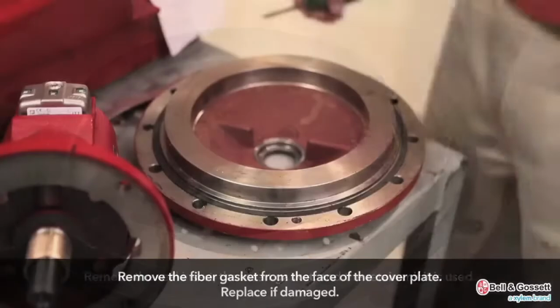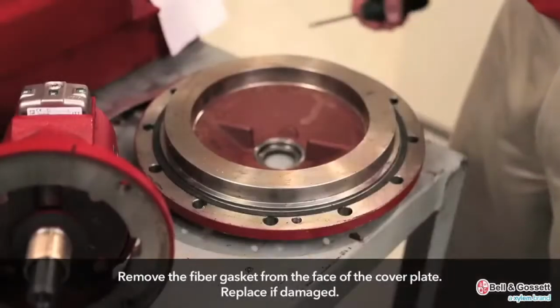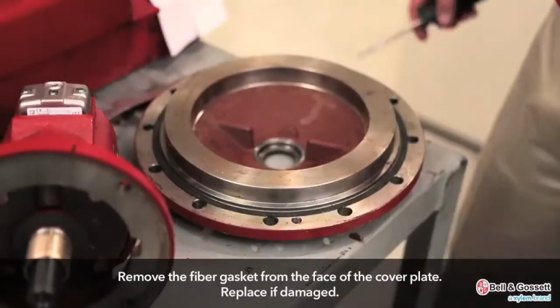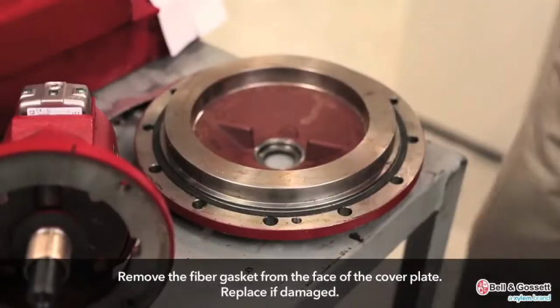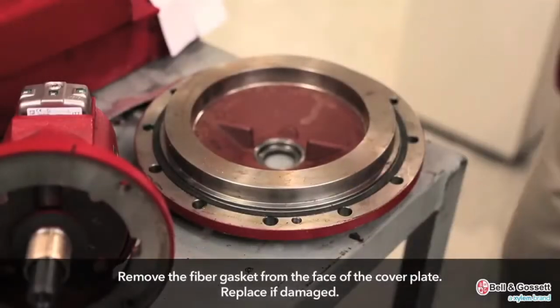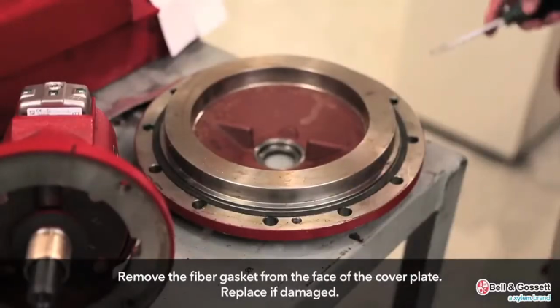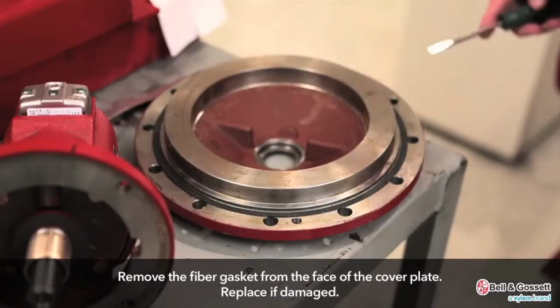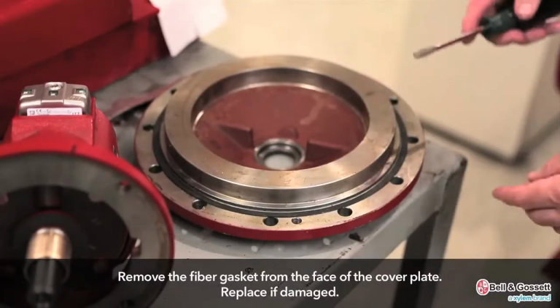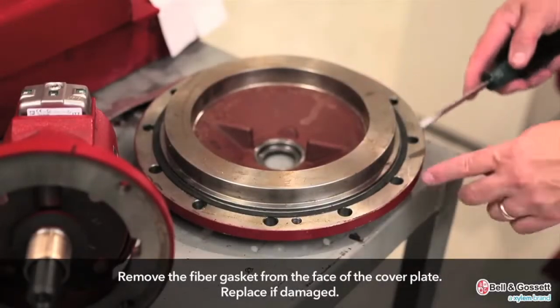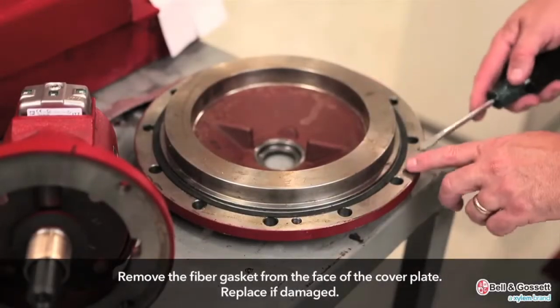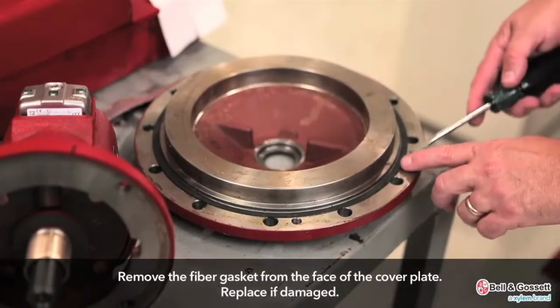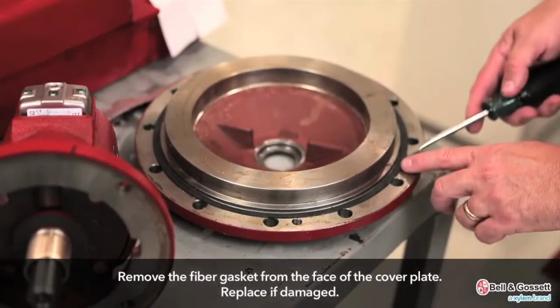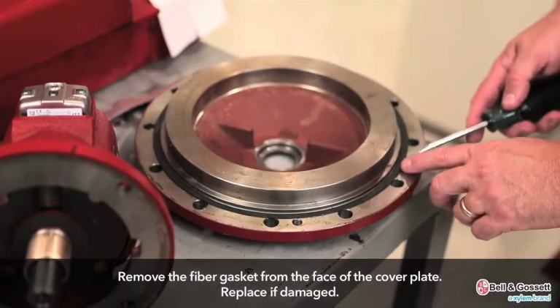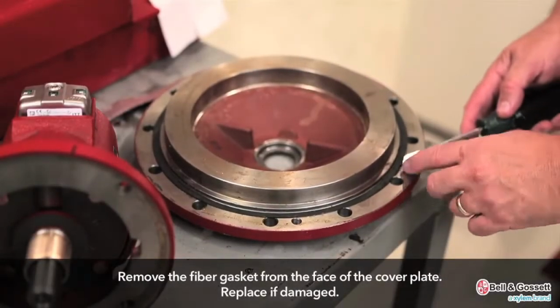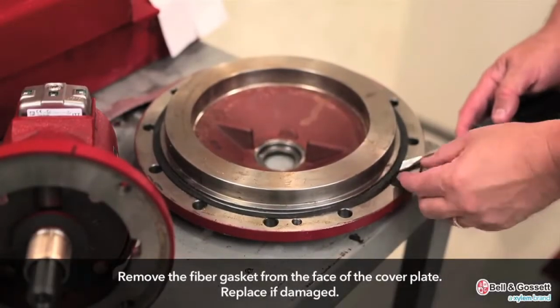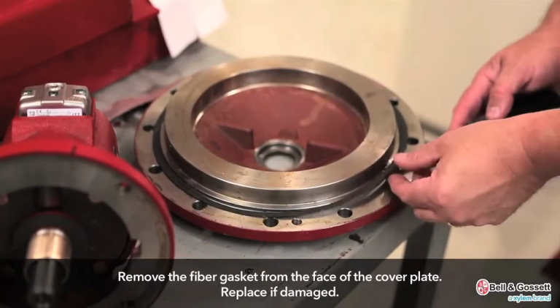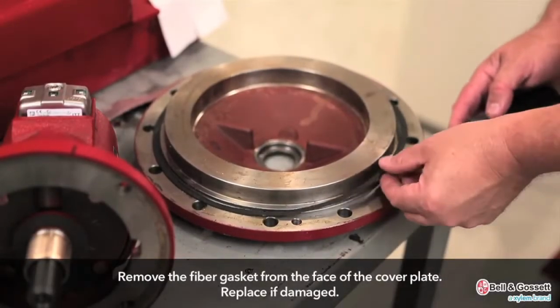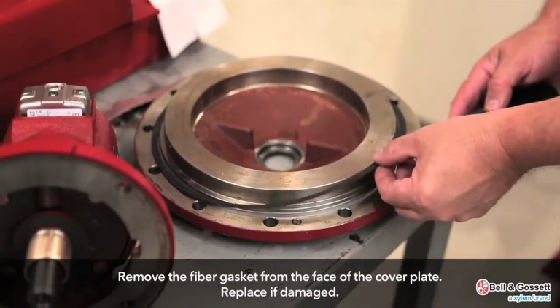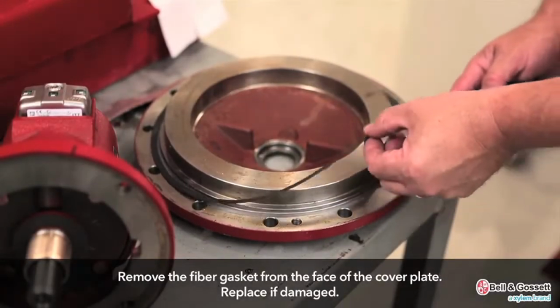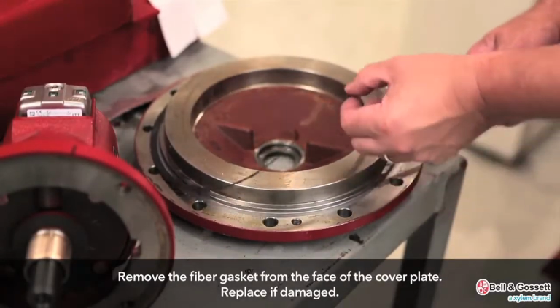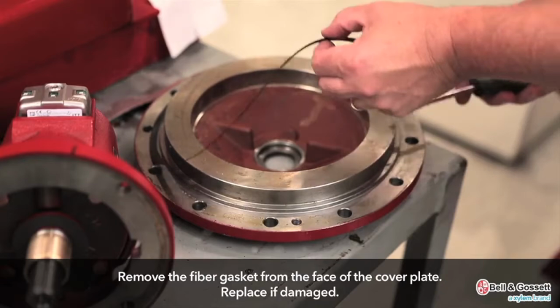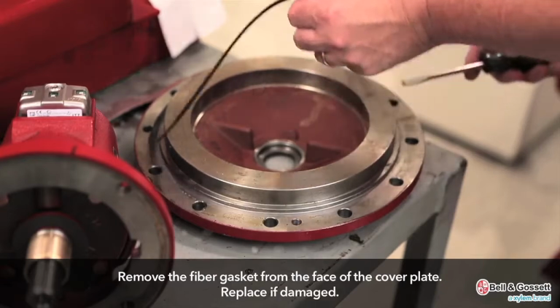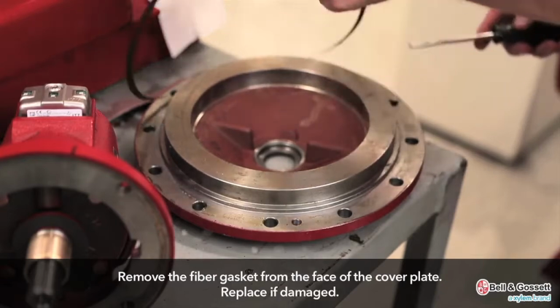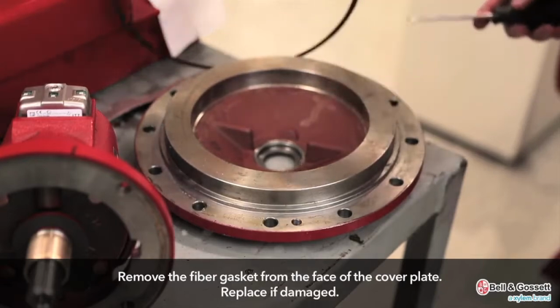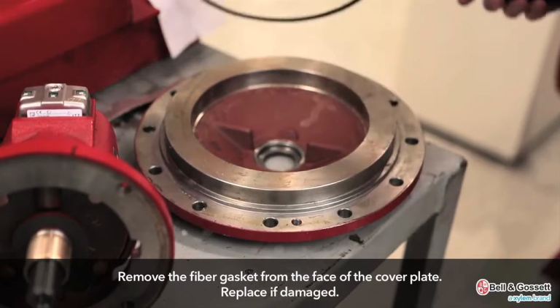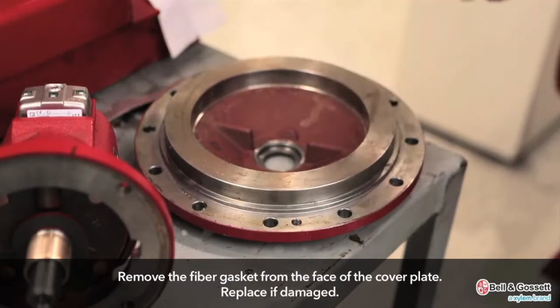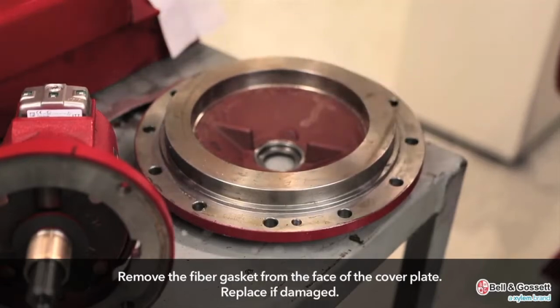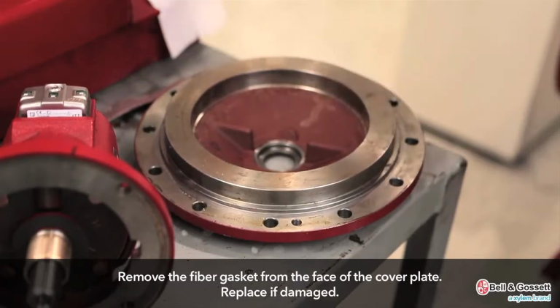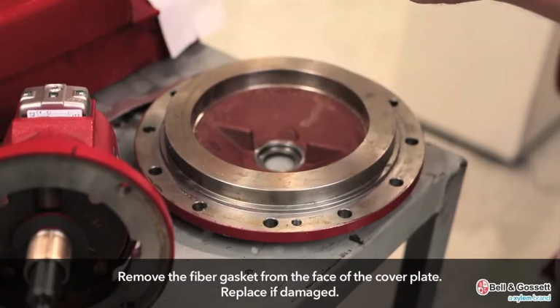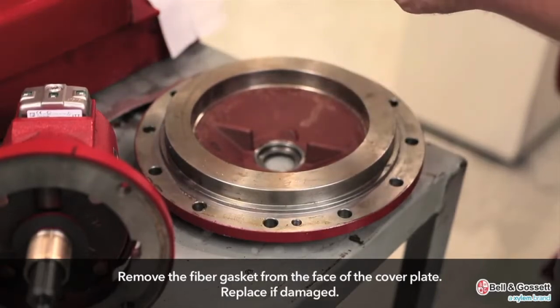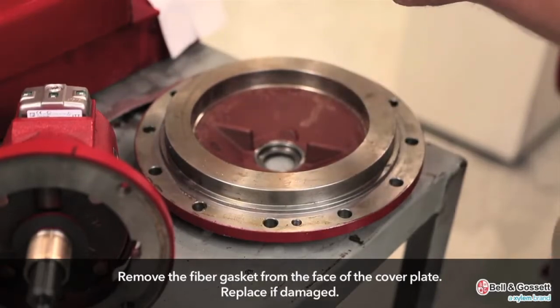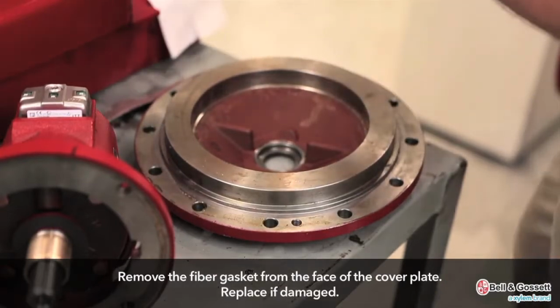Then remove the fiber gasket from the face of the cover plate. If damaged, it should be replaced with a new one.